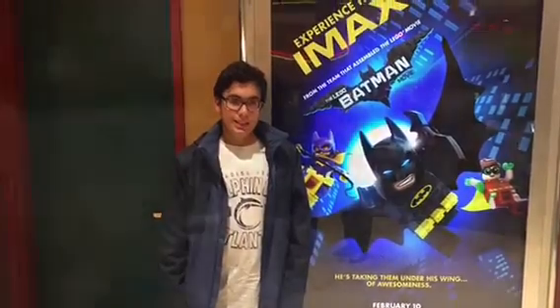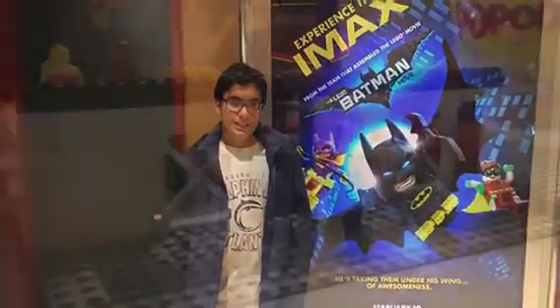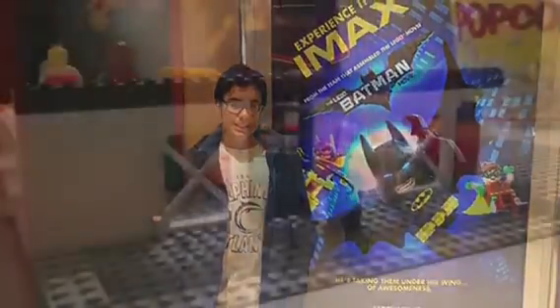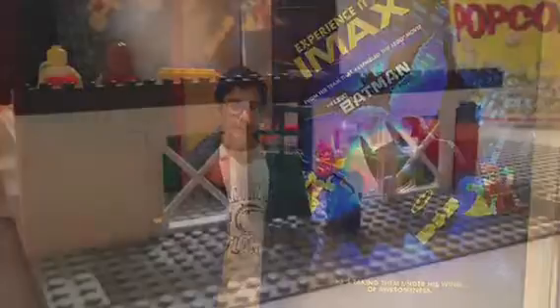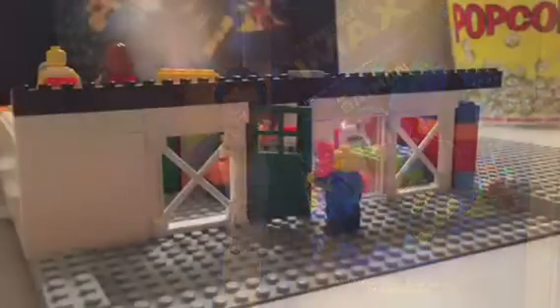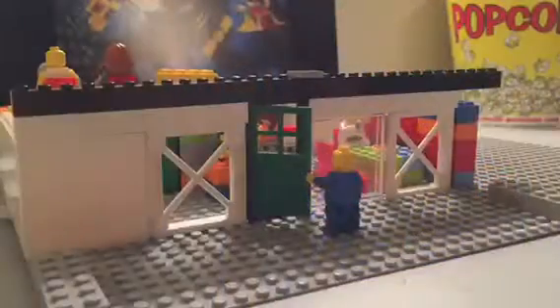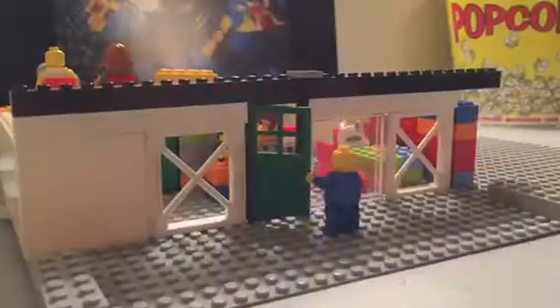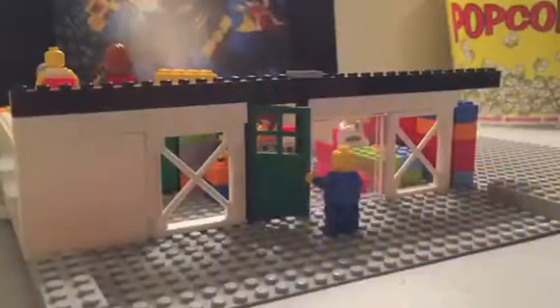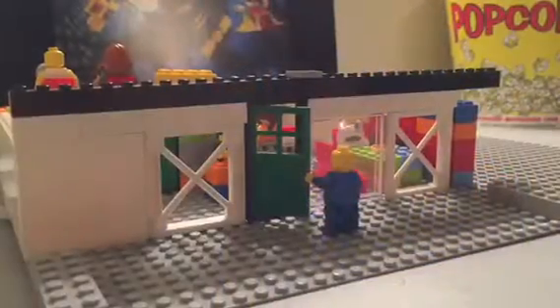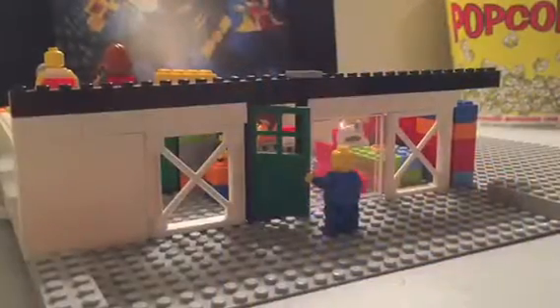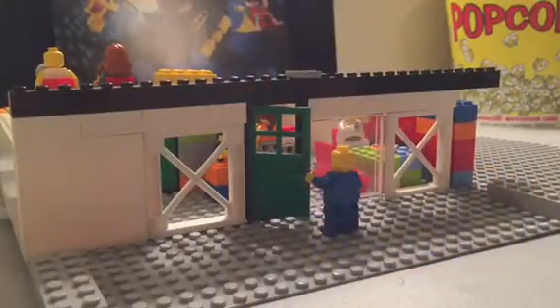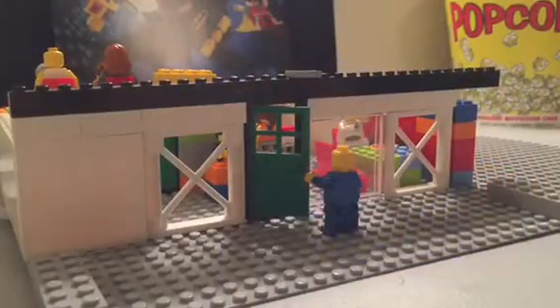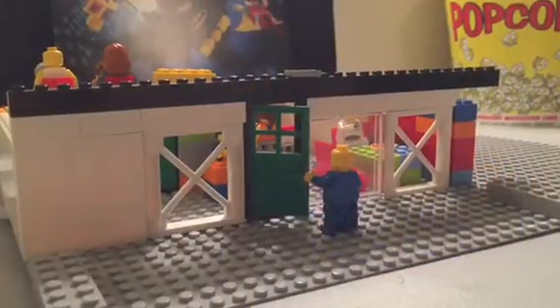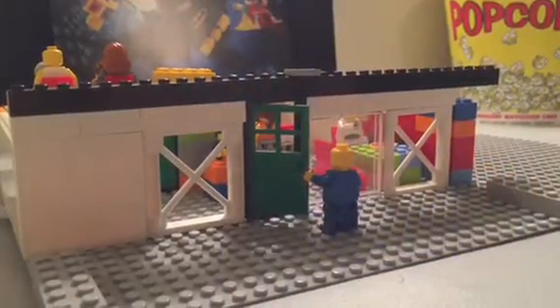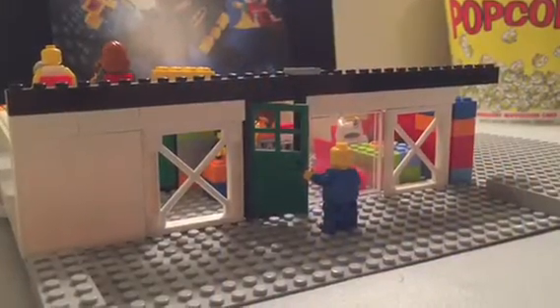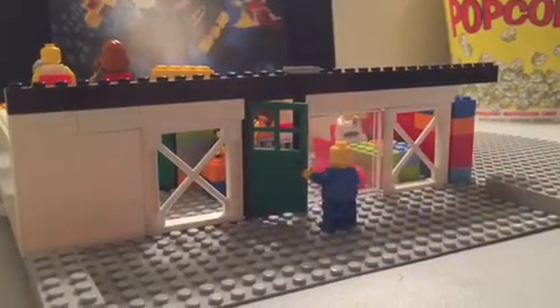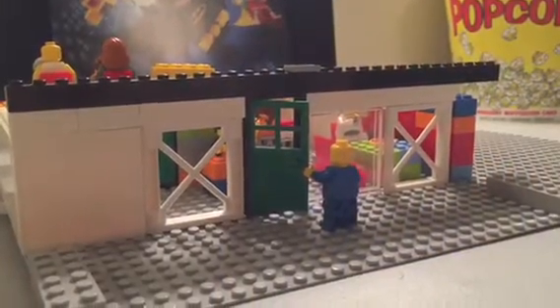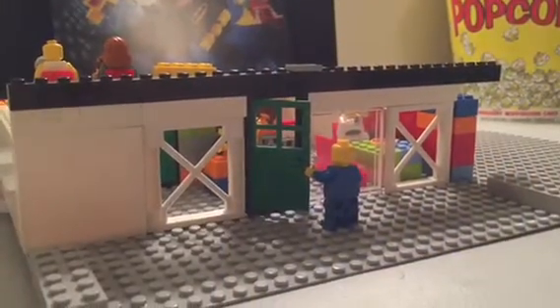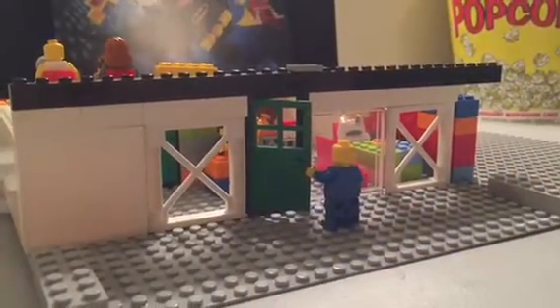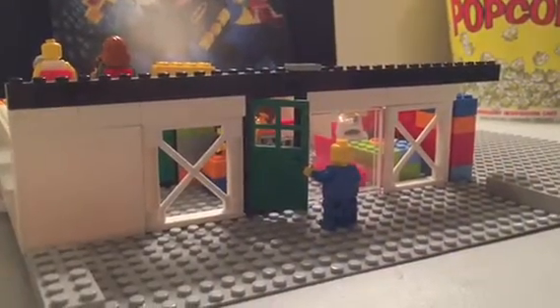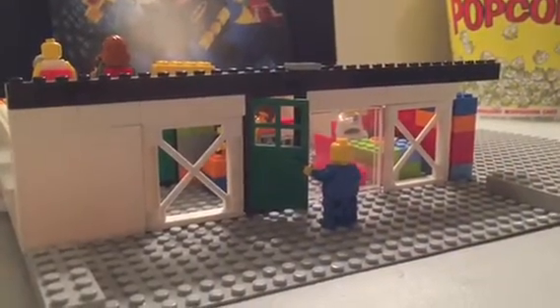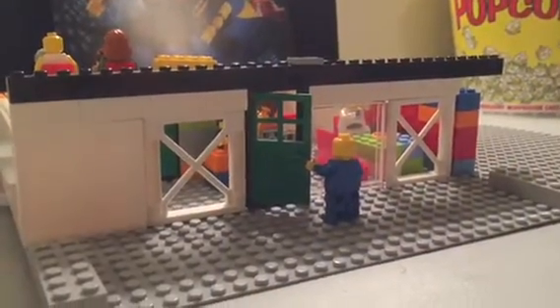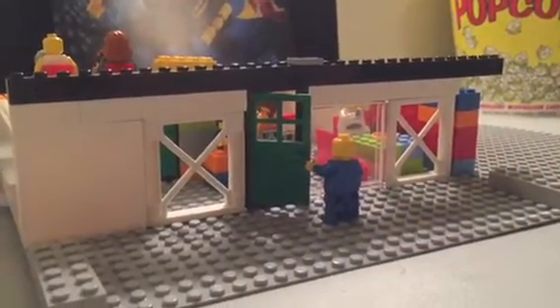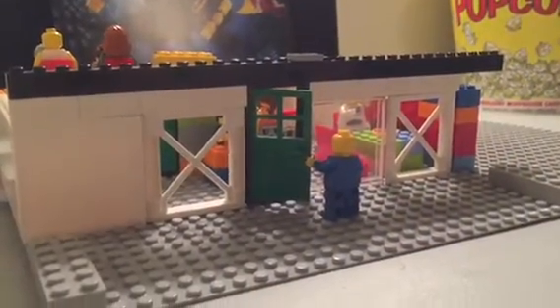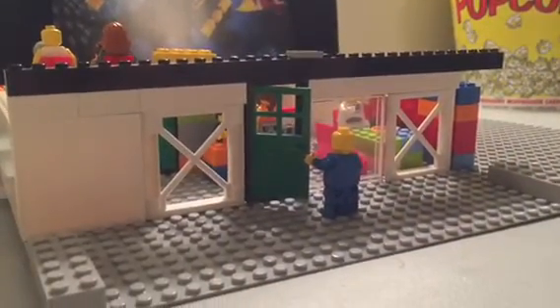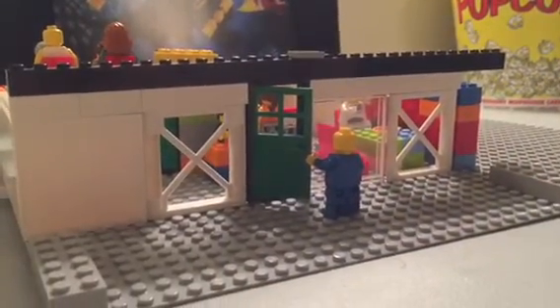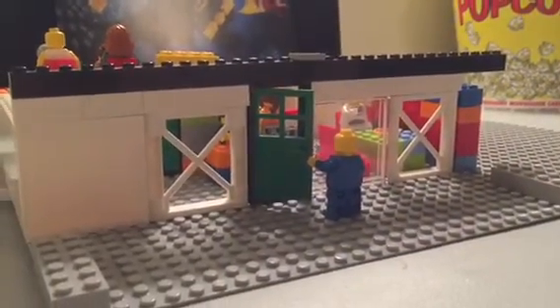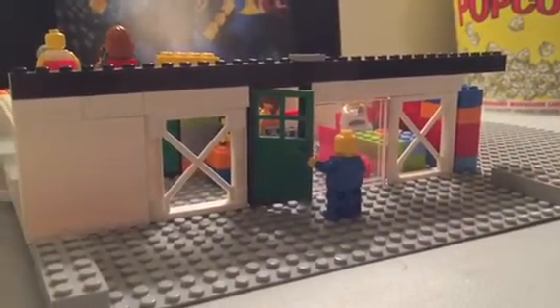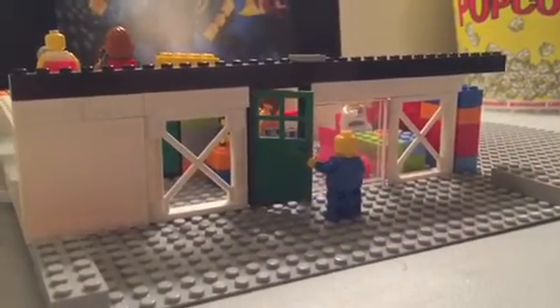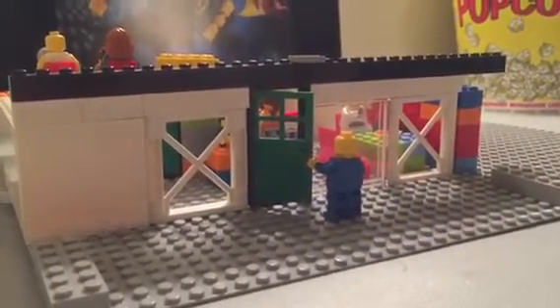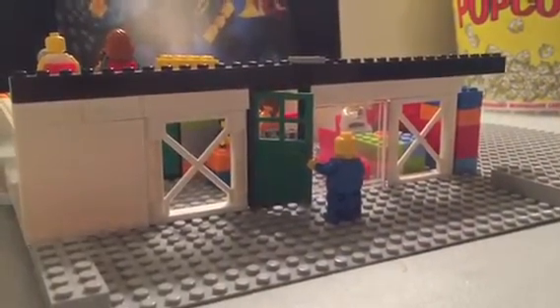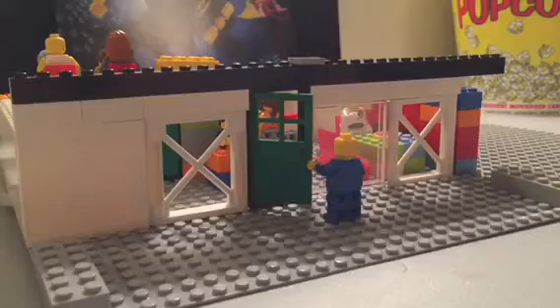Hello guys, it's Skyler from SkylerJT, and today we're going to be showing you my custom Lego Movie Theater.